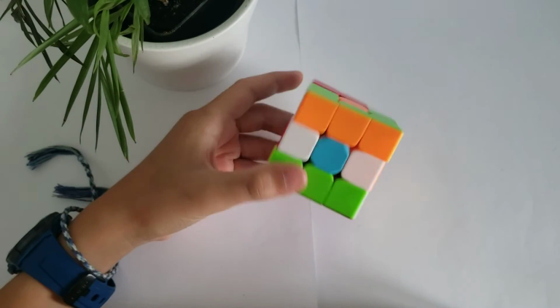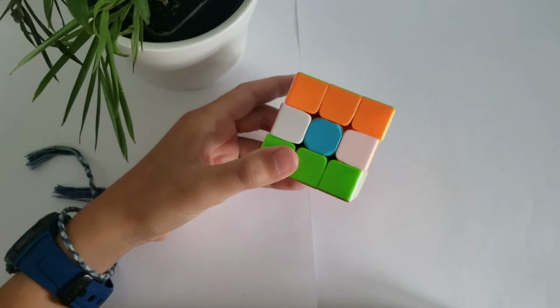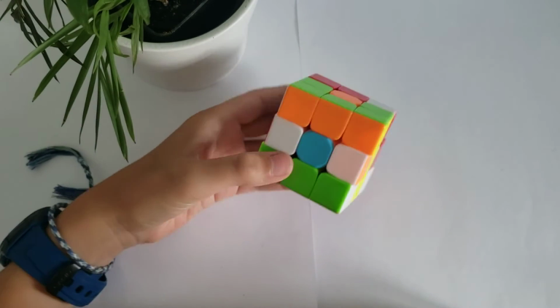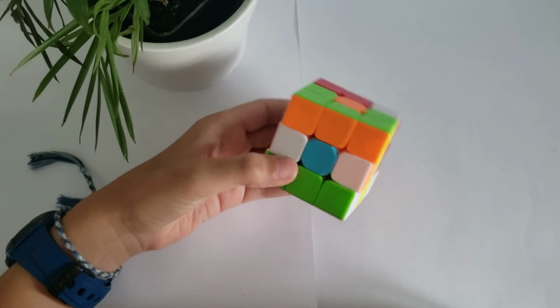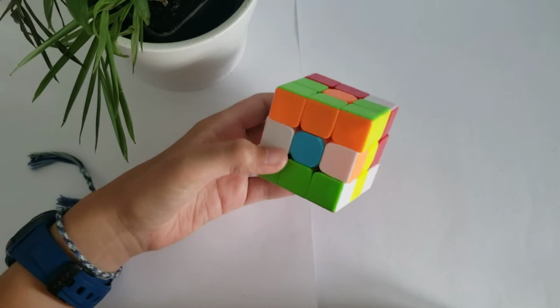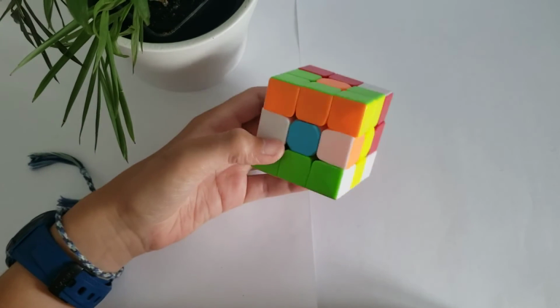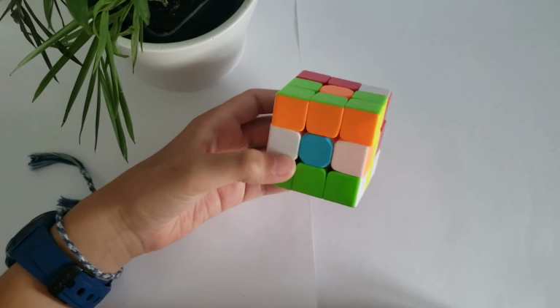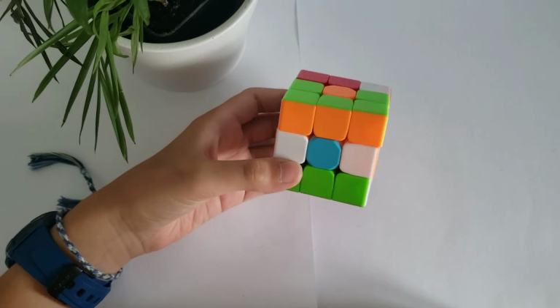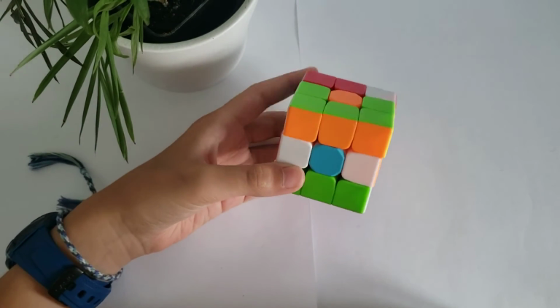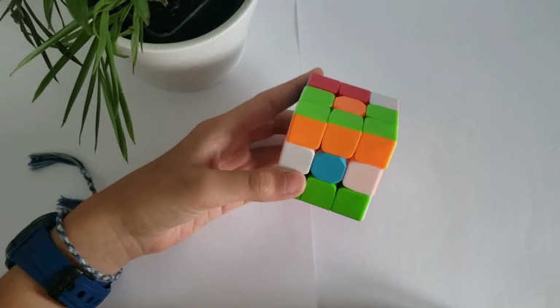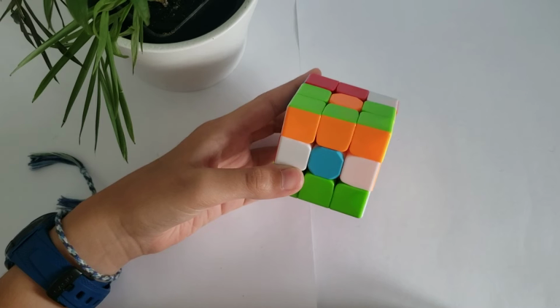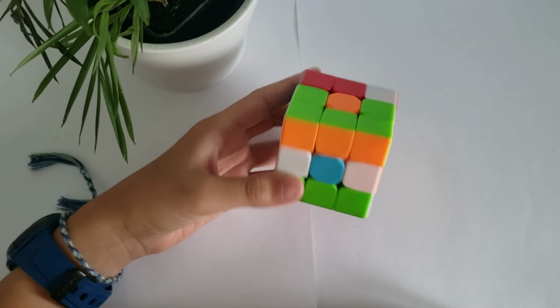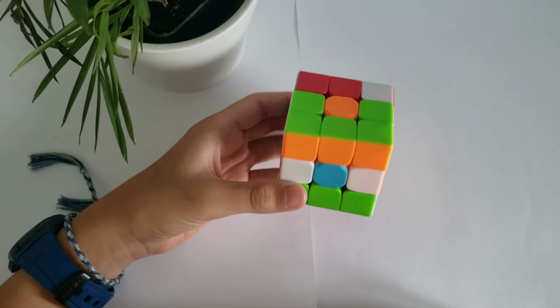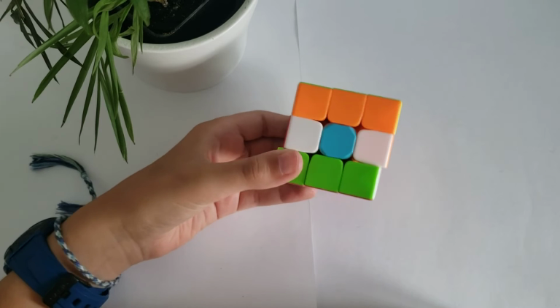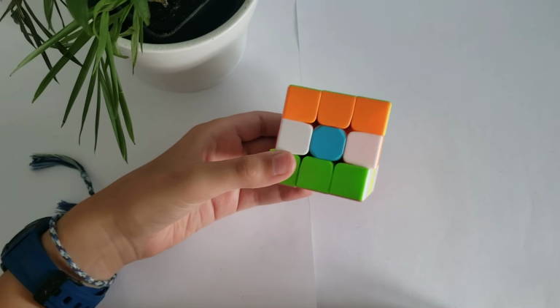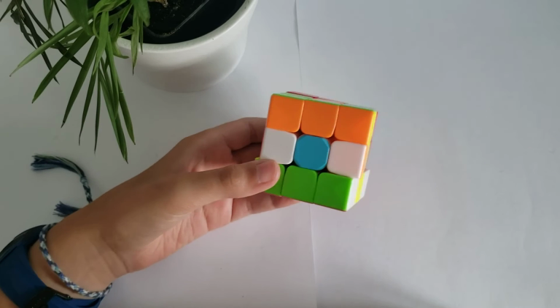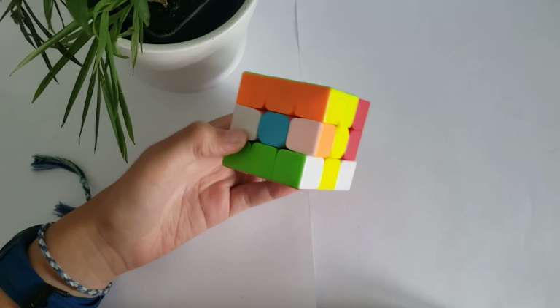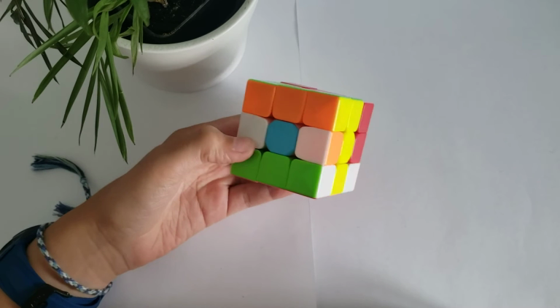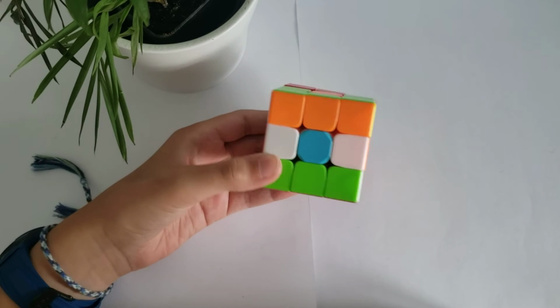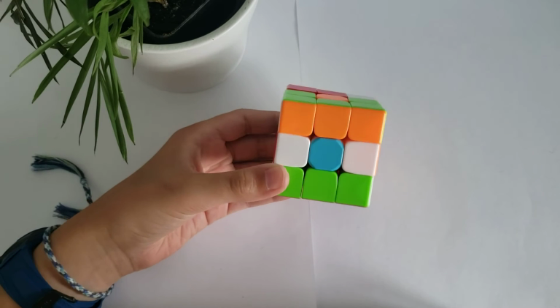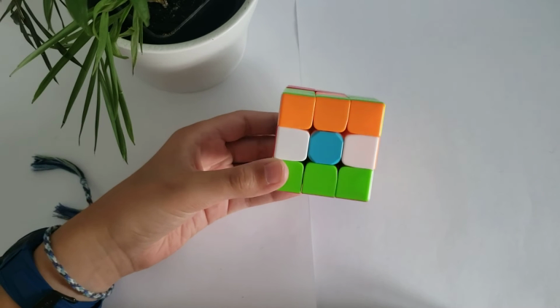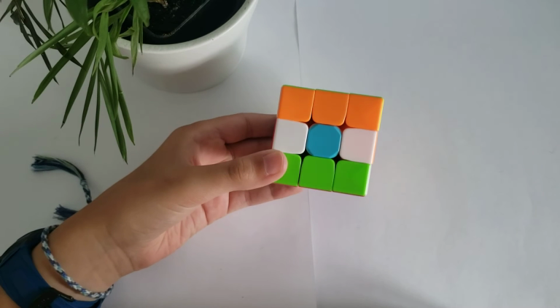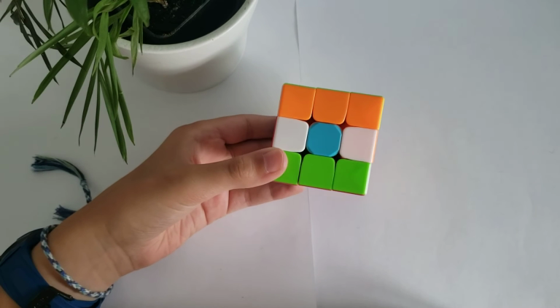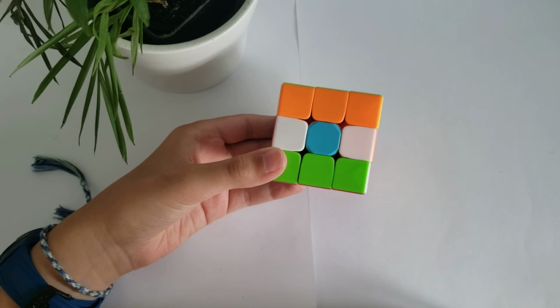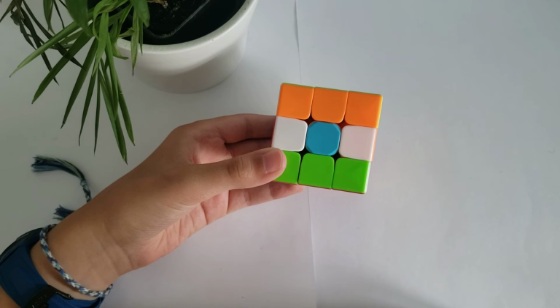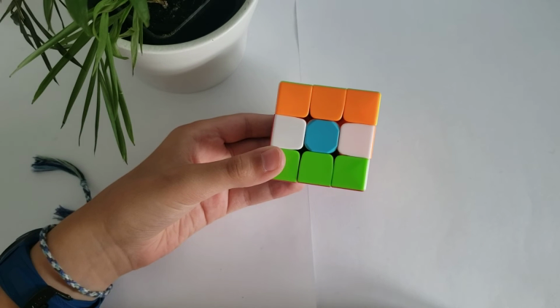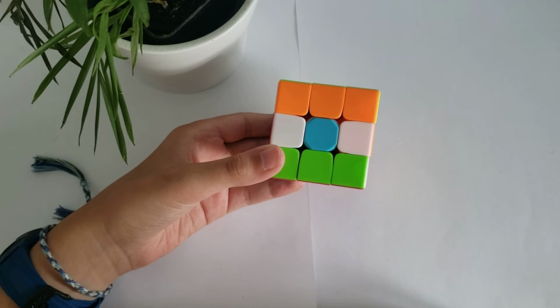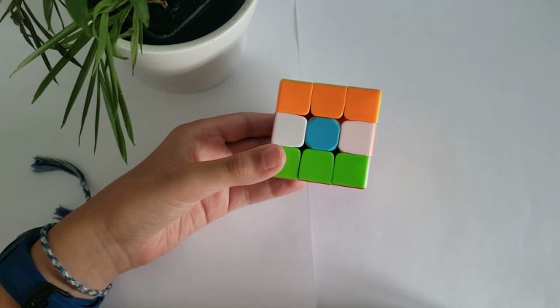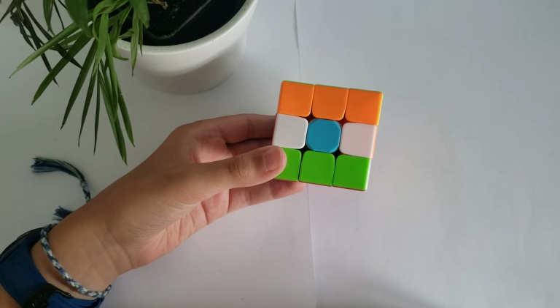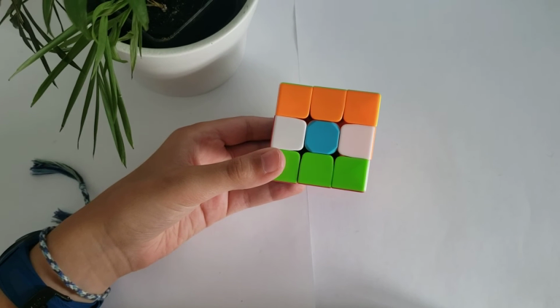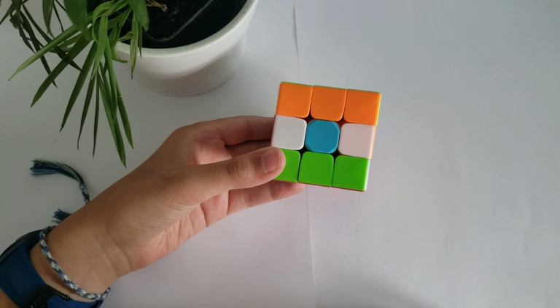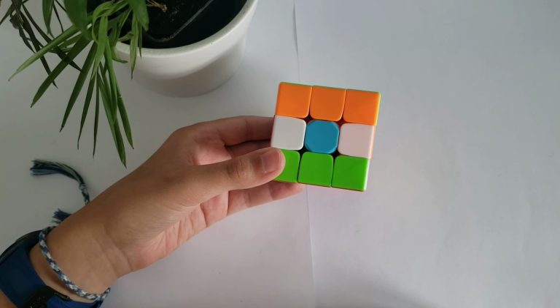There you have it, the Indian flag on a Rubik's Cube. And for more content like this, make sure to like and subscribe.